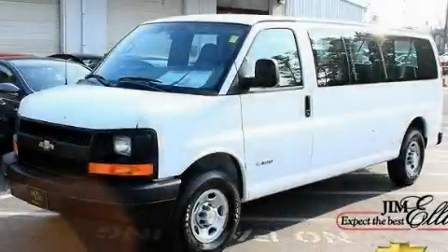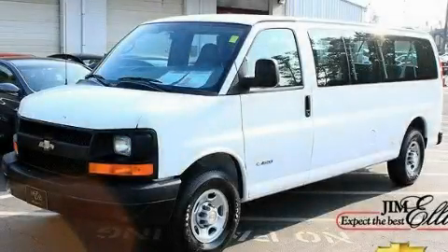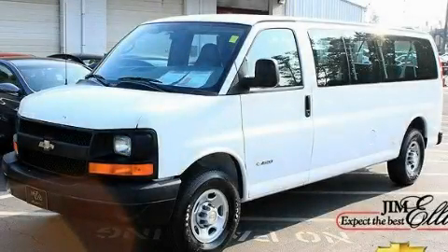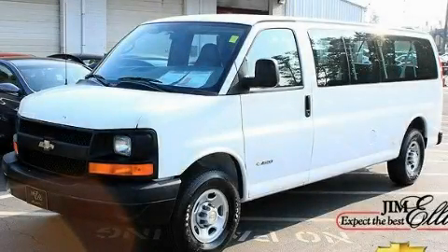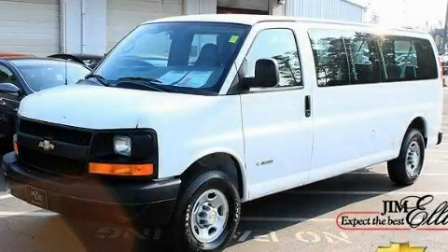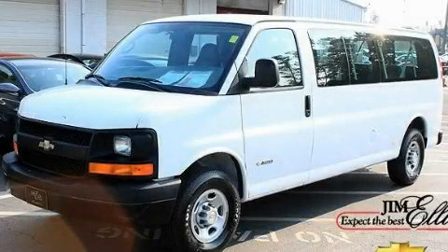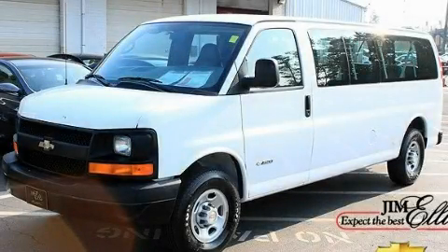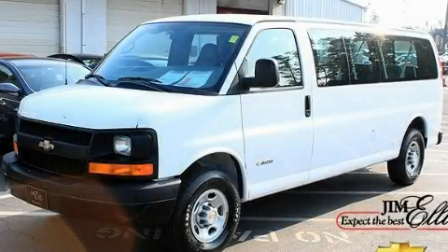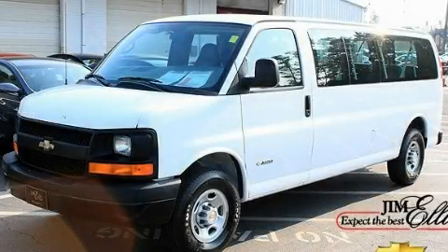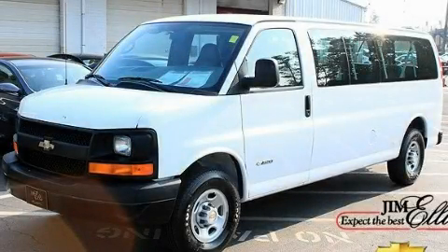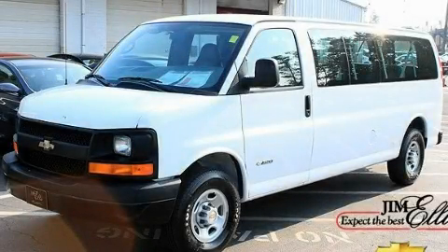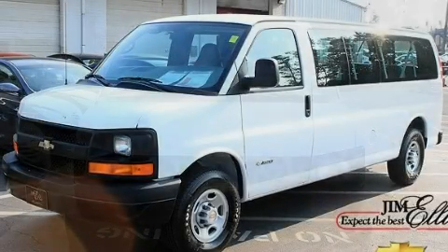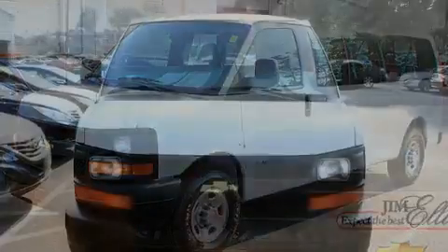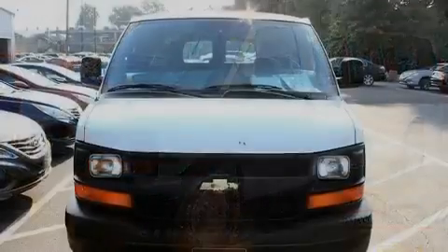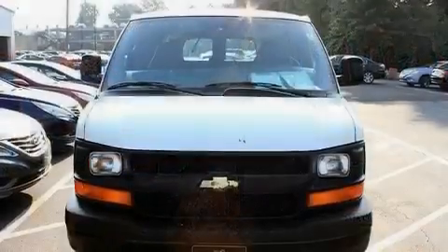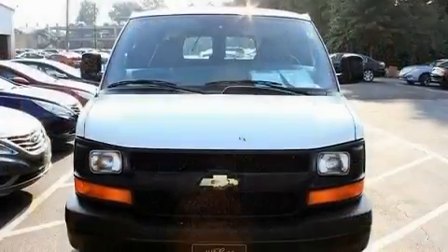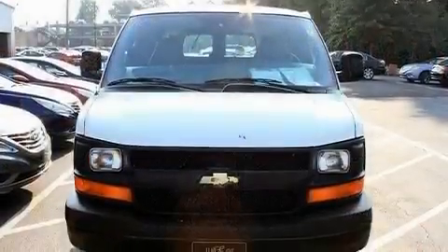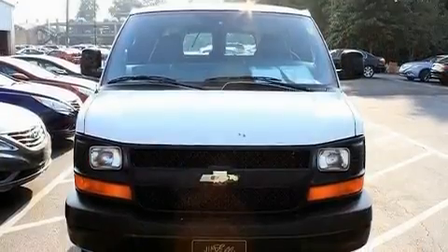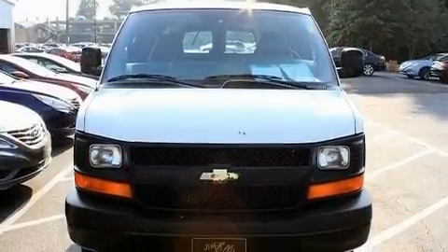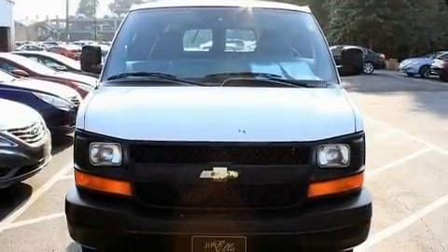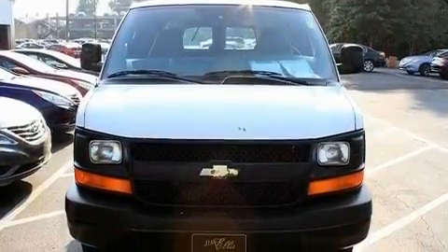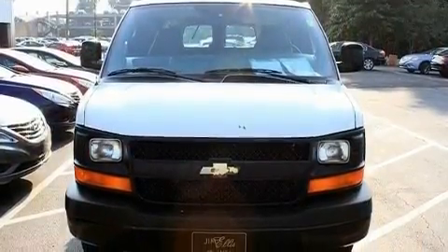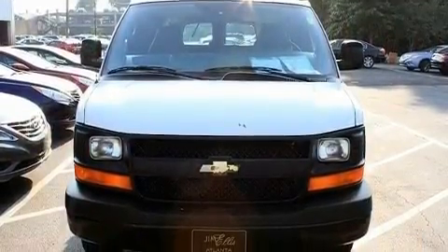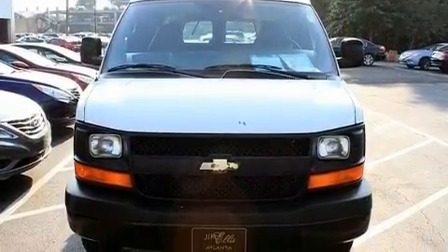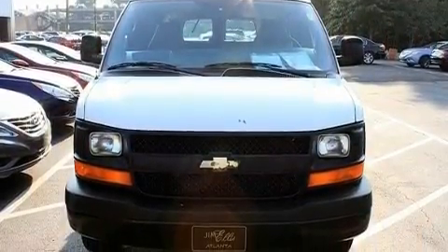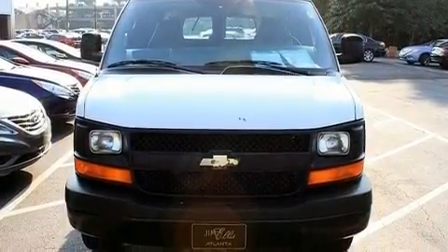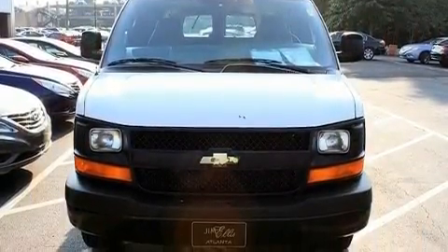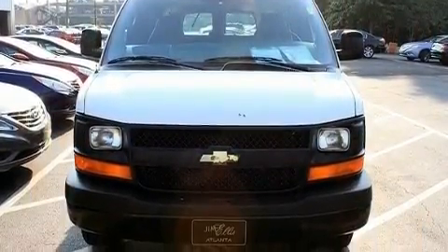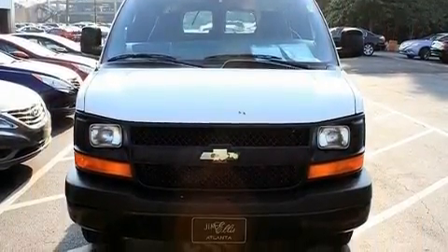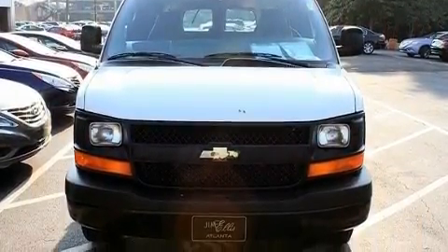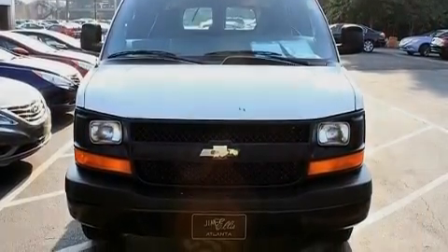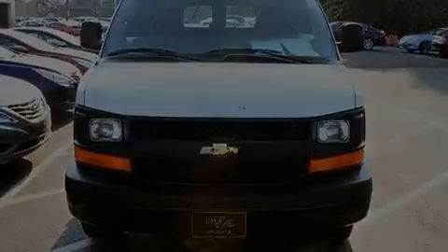This is a 2004 Chevrolet Express. It has a 6.0-liter, eight-cylinder engine and an automatic transmission.